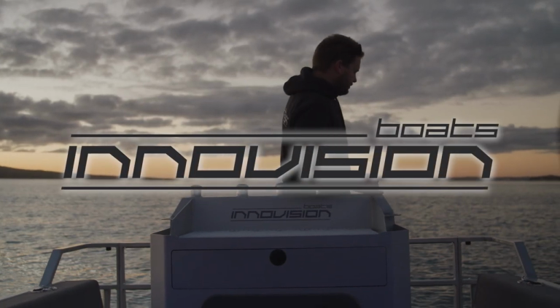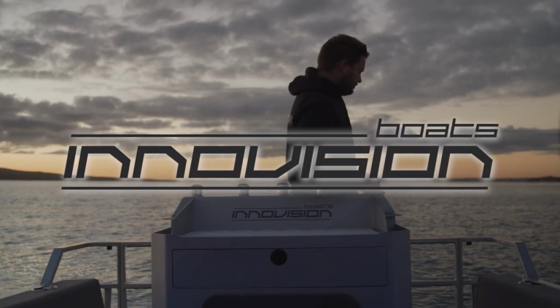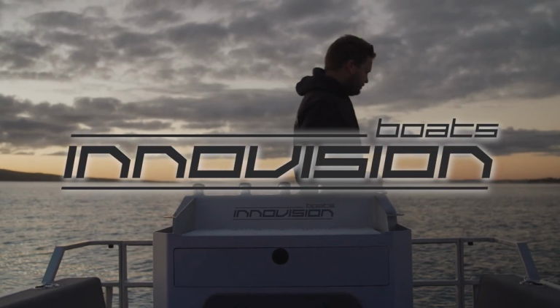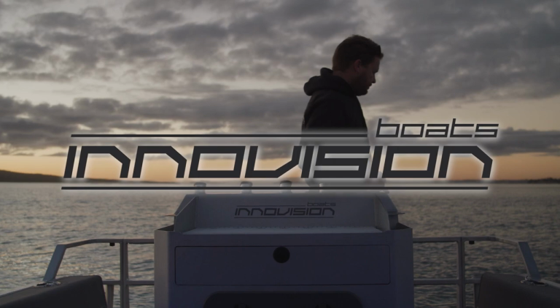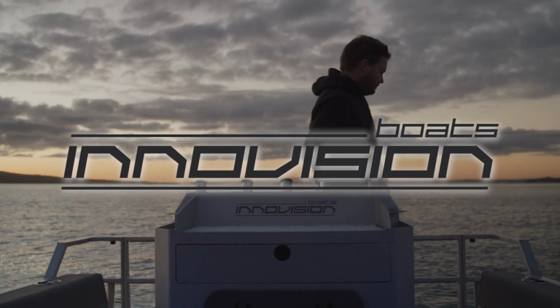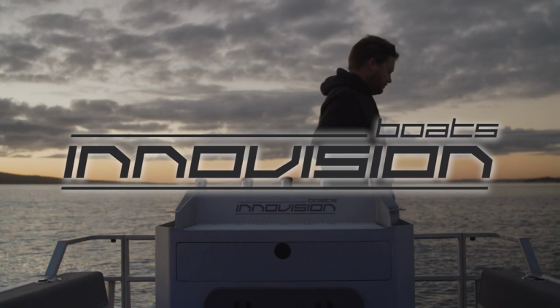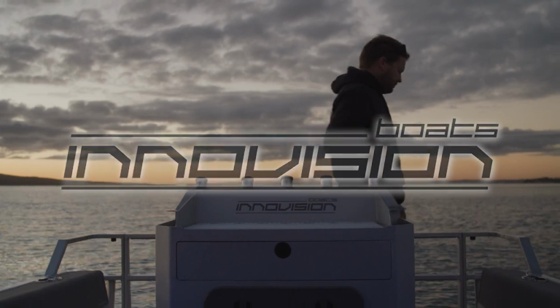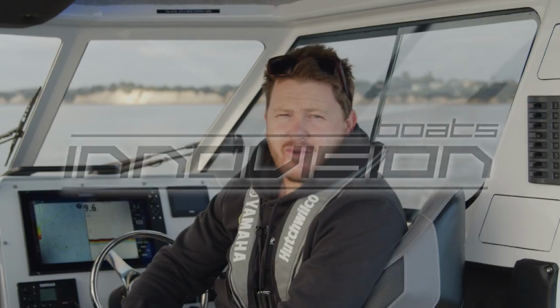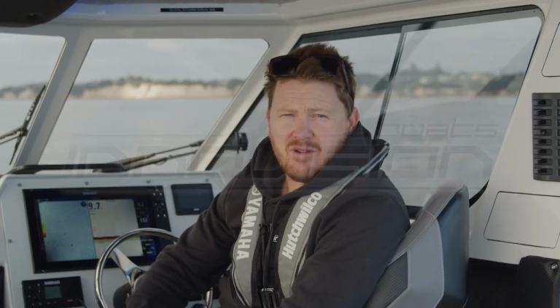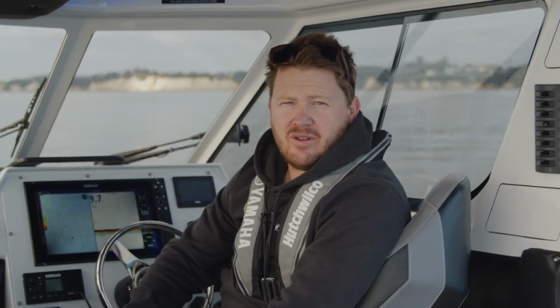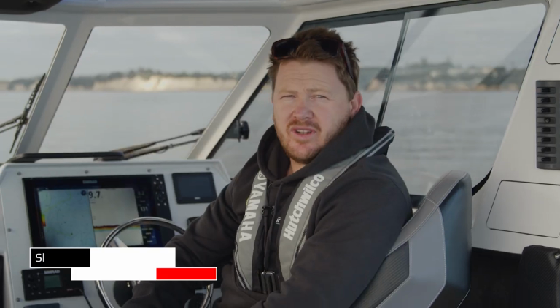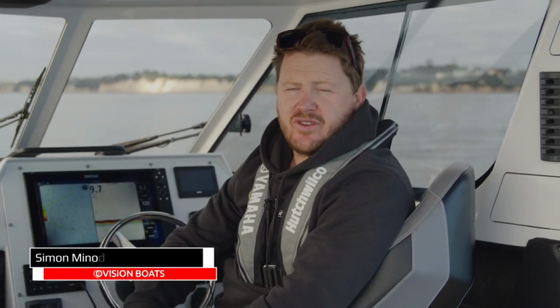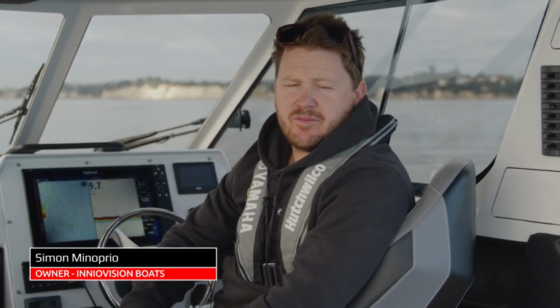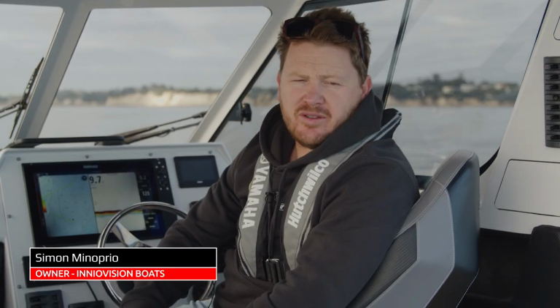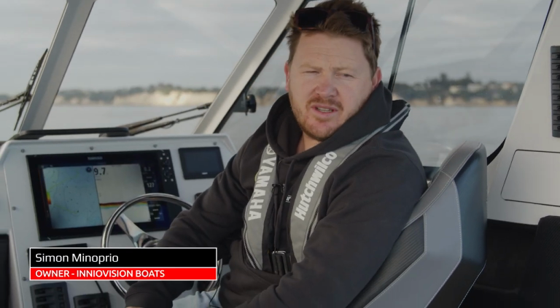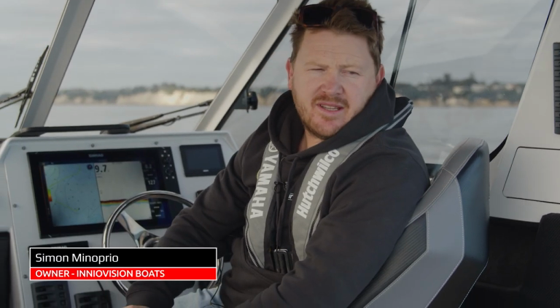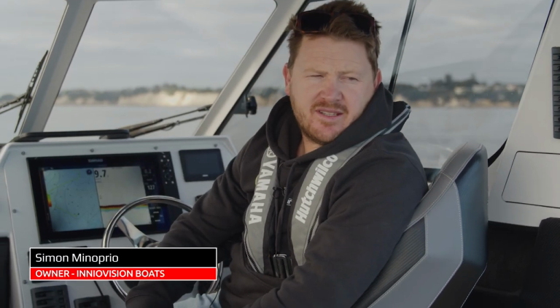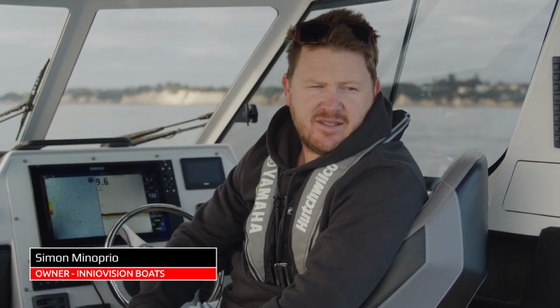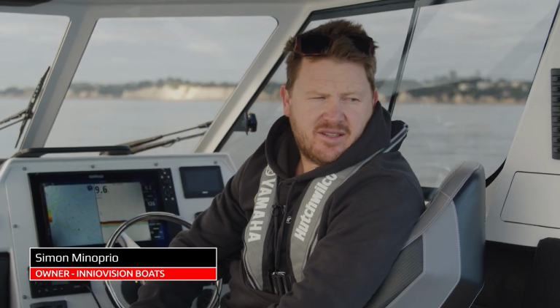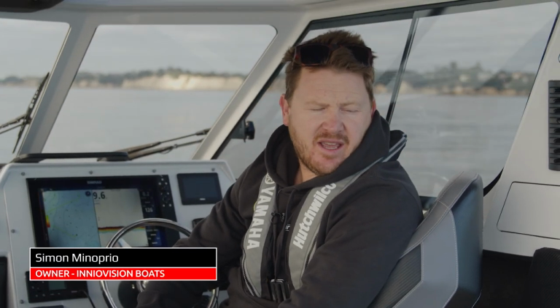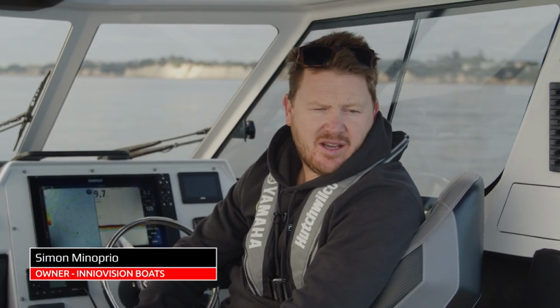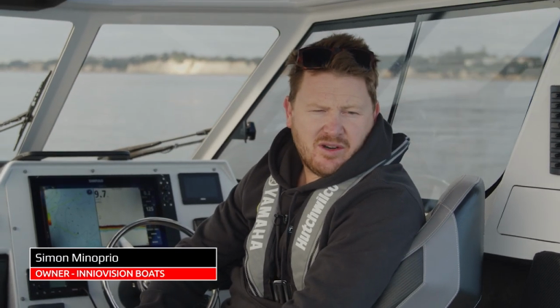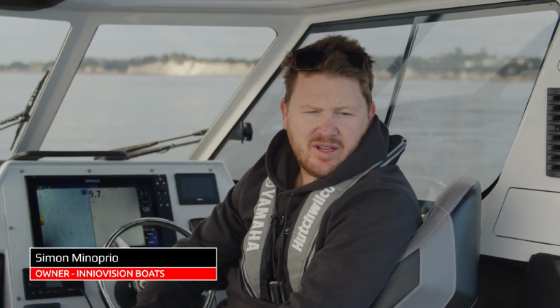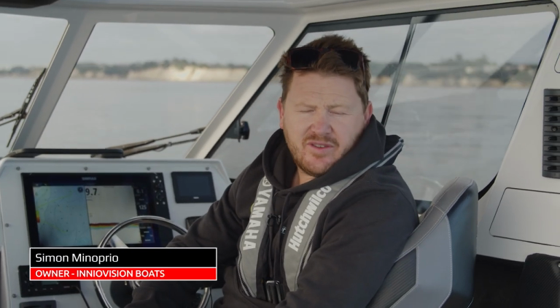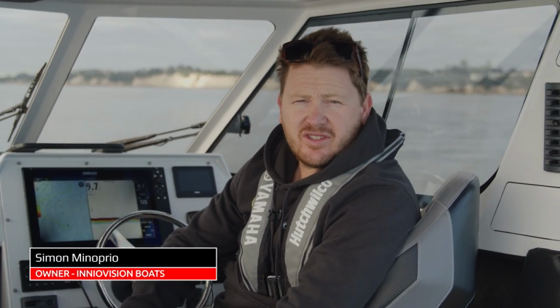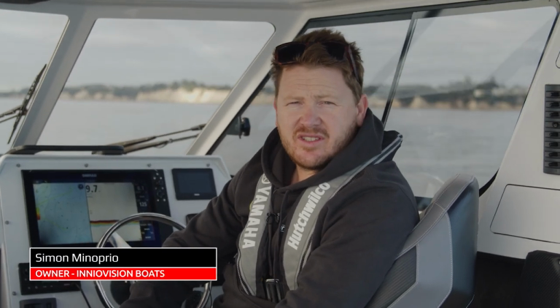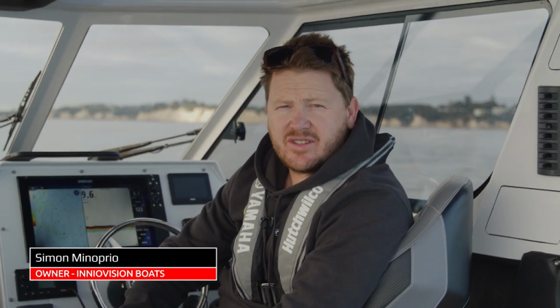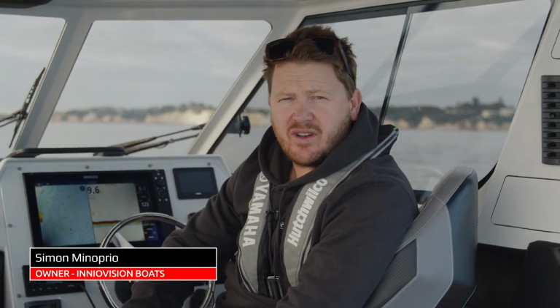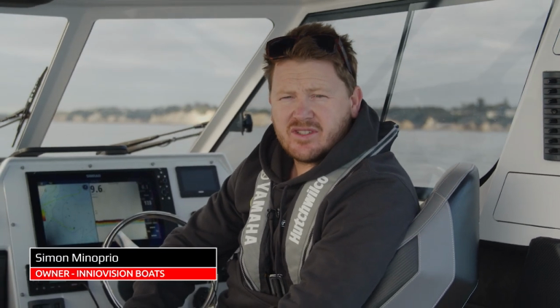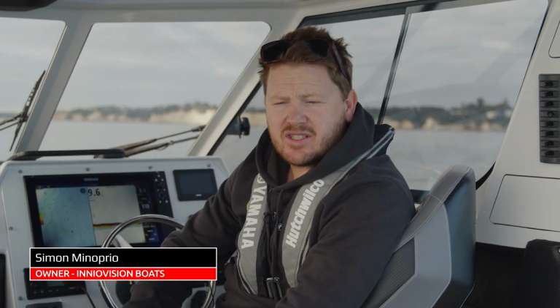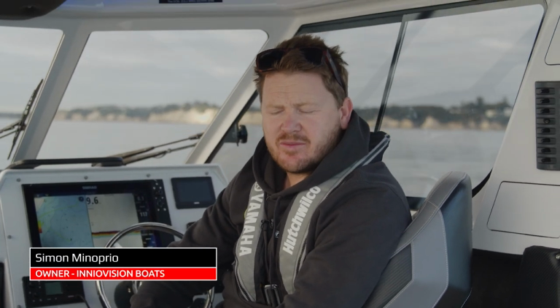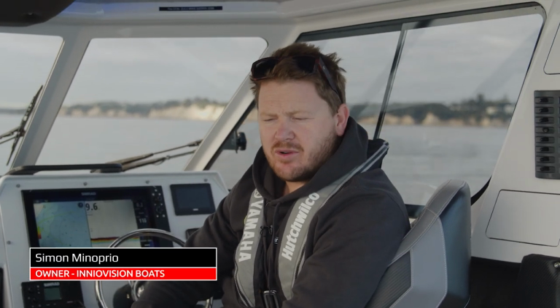I'm Simon Manoprio of Innervision Boats. This is our Innervision 656 Explorer.